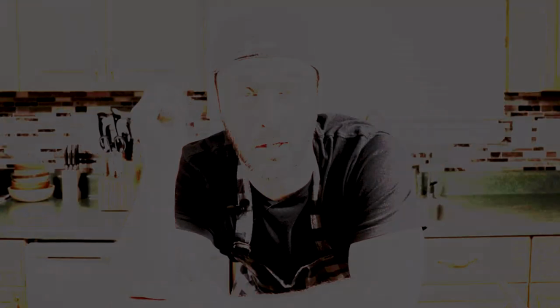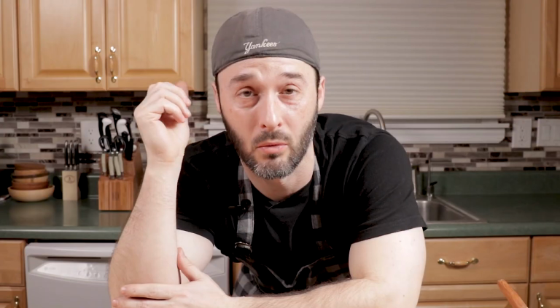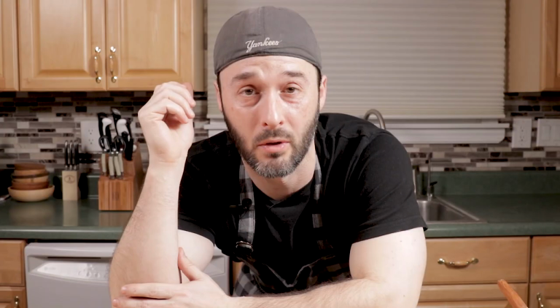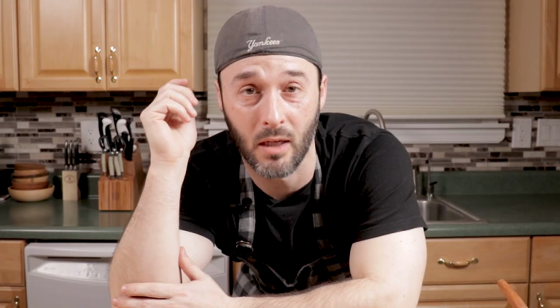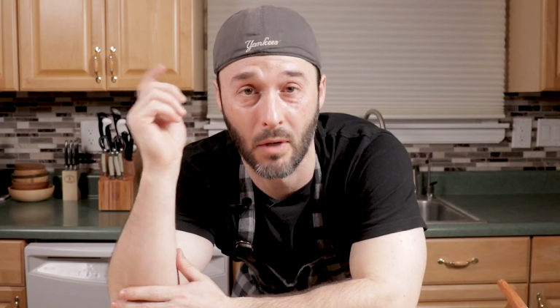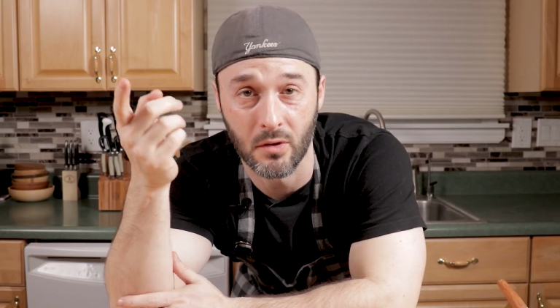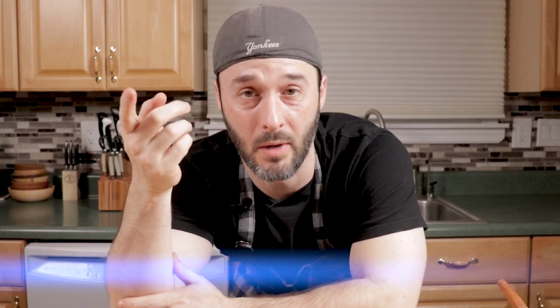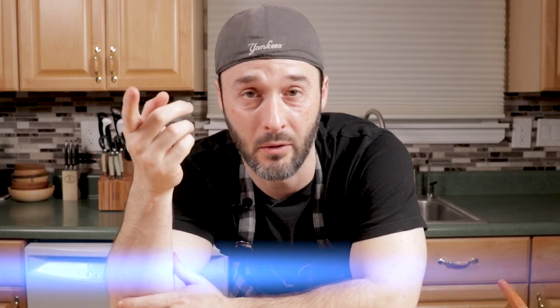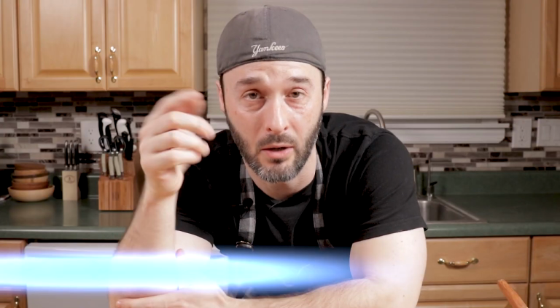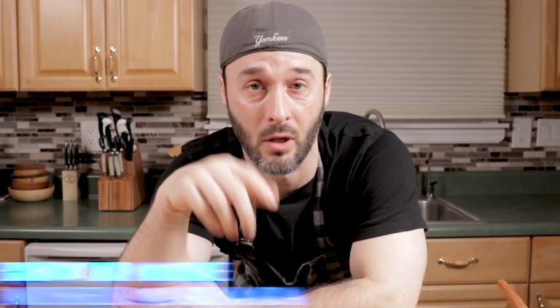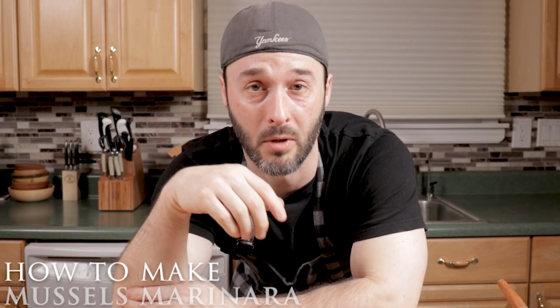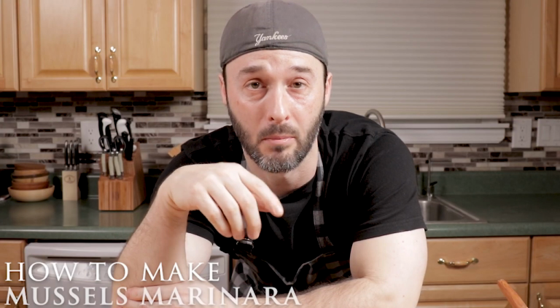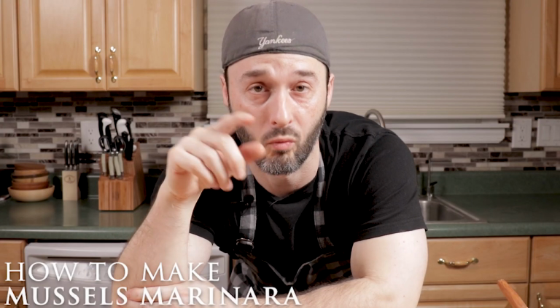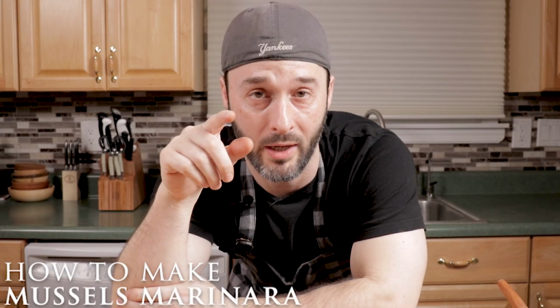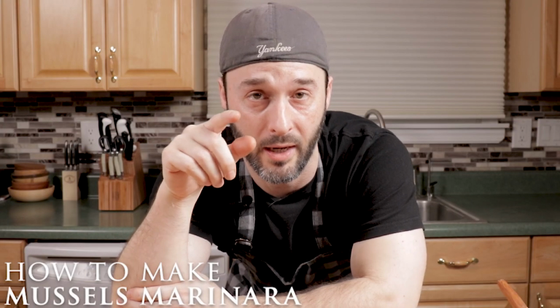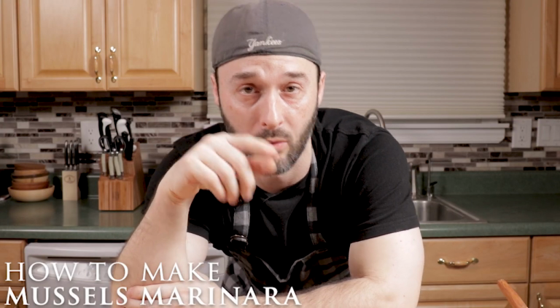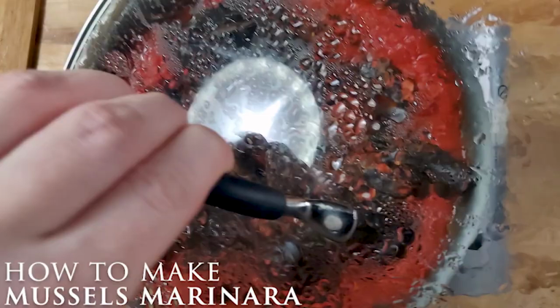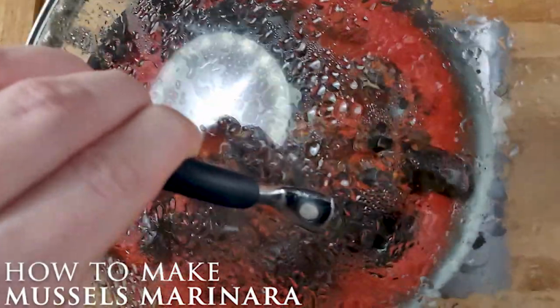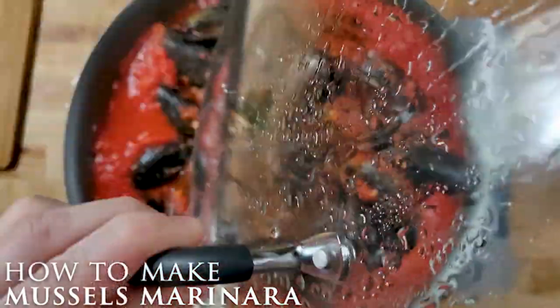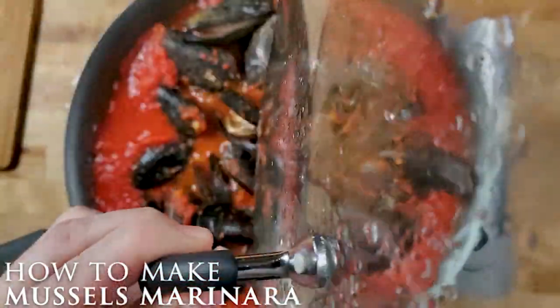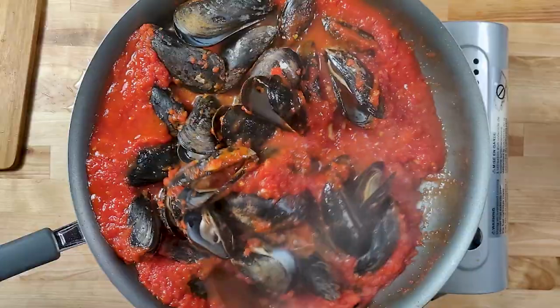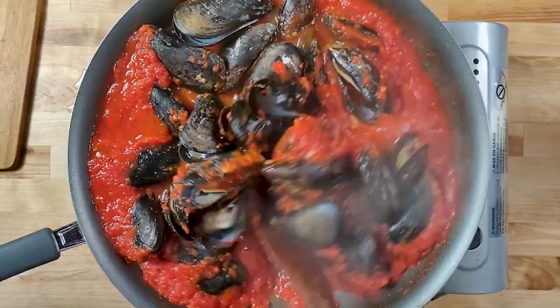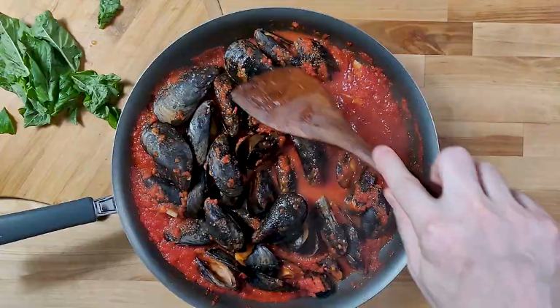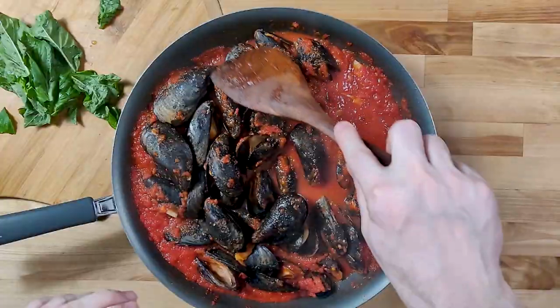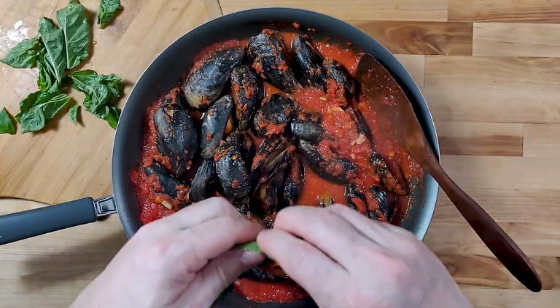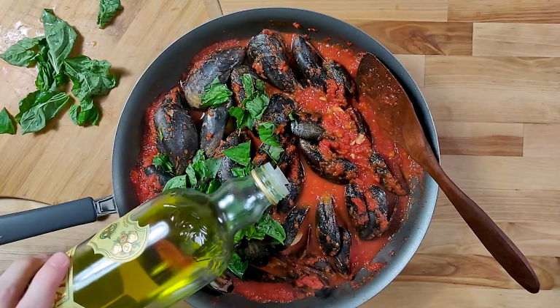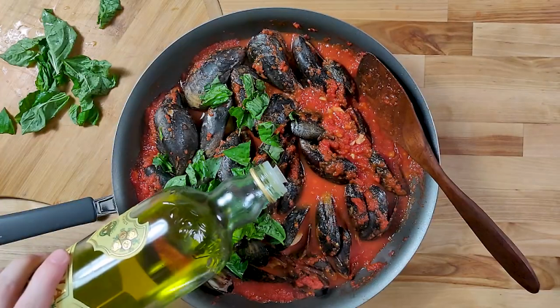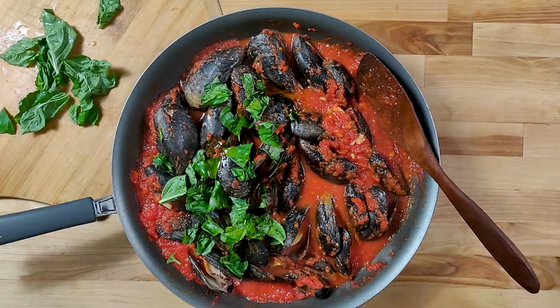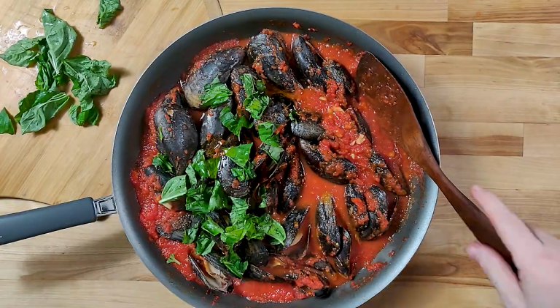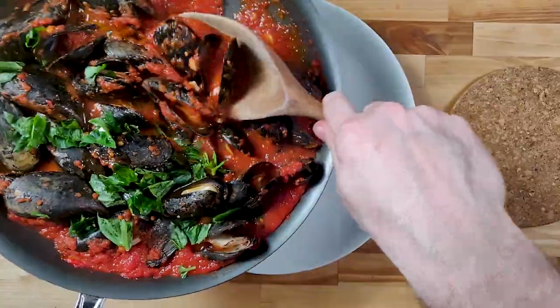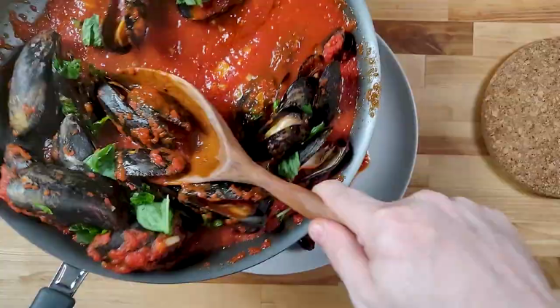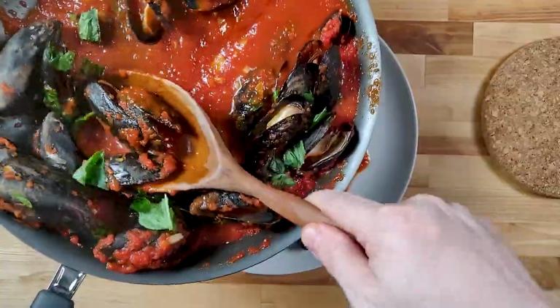Today we're going to make mussels marinara — and by the way, it looks like this and this.